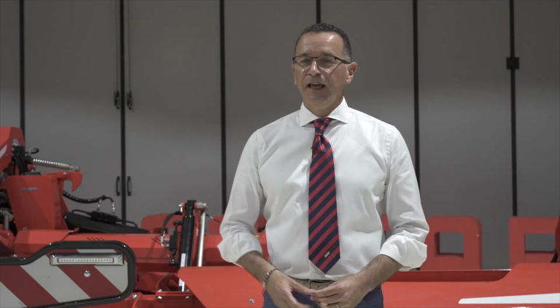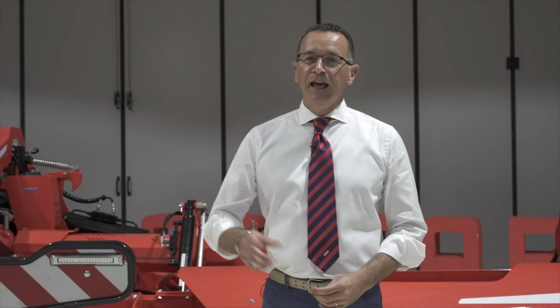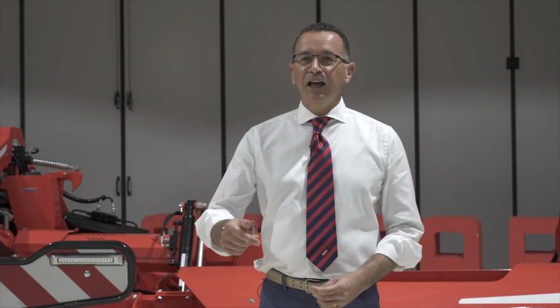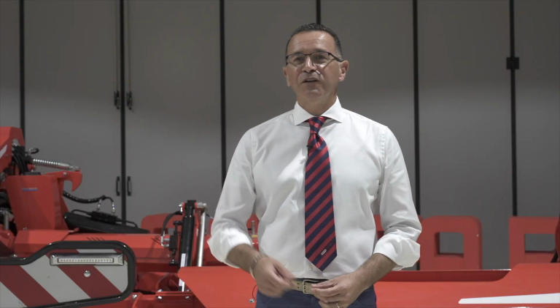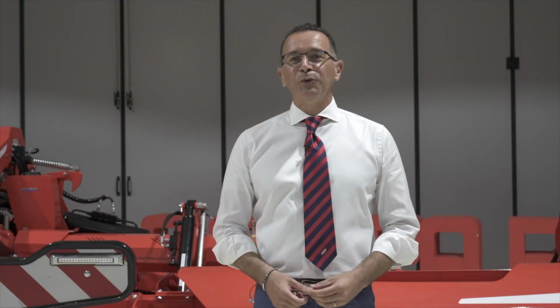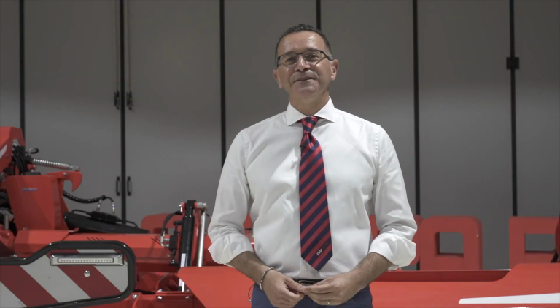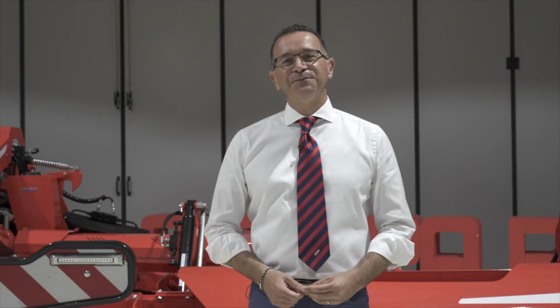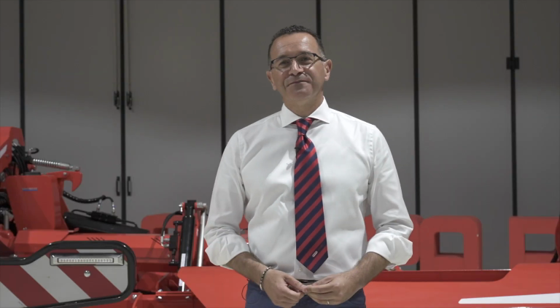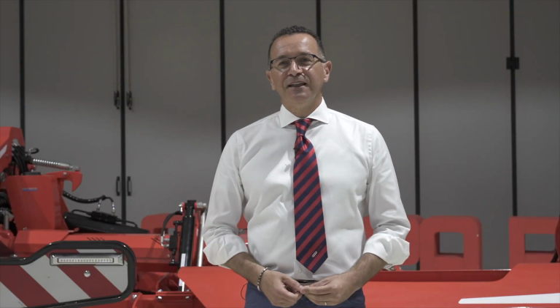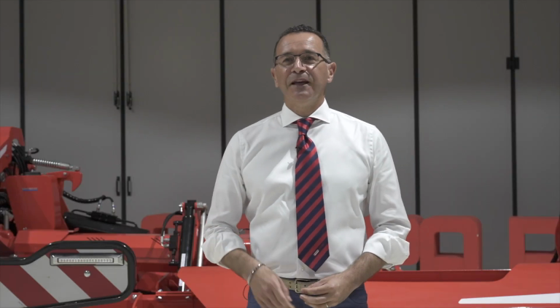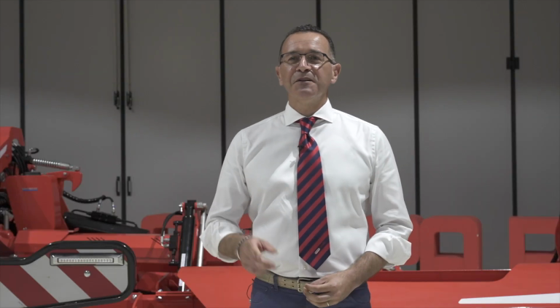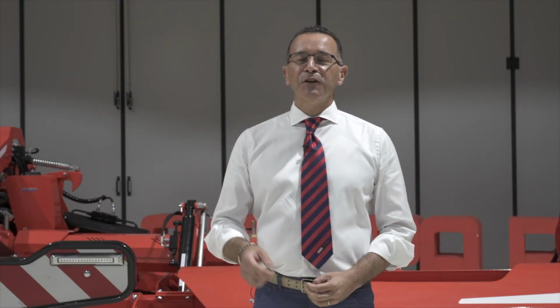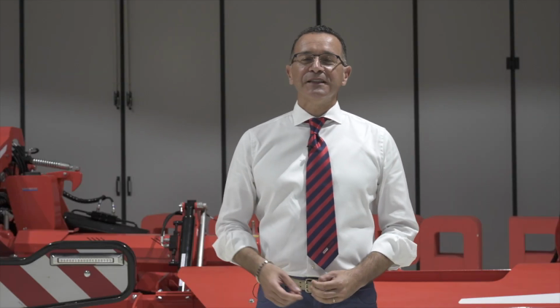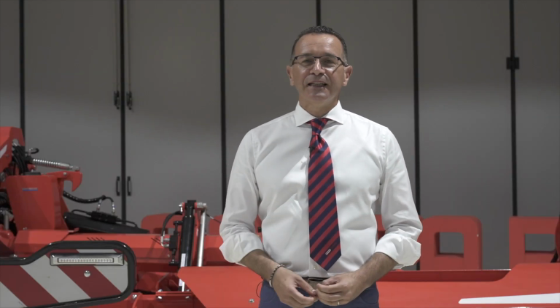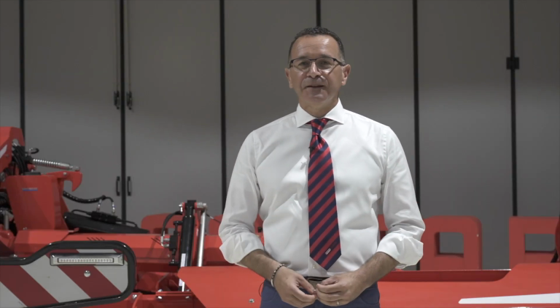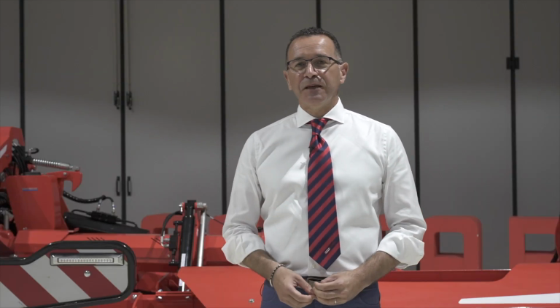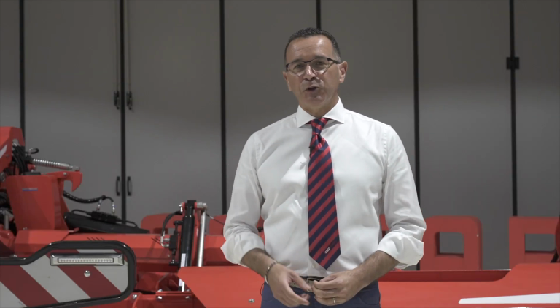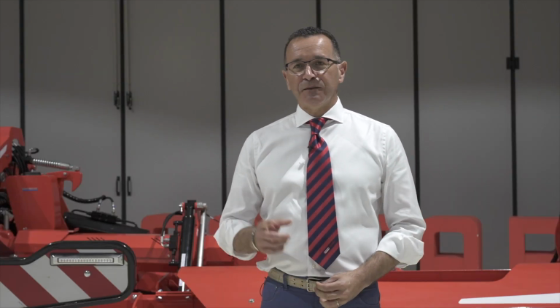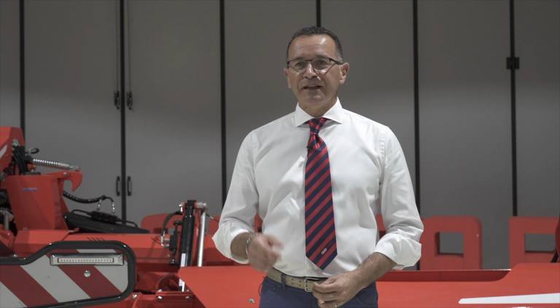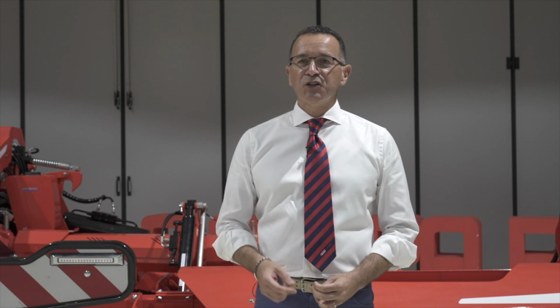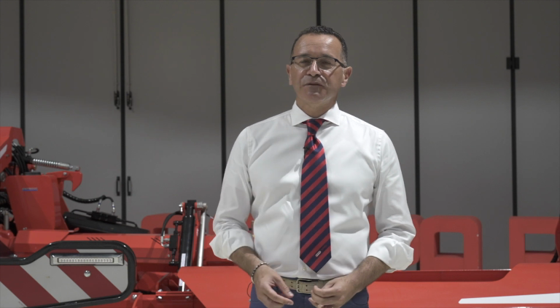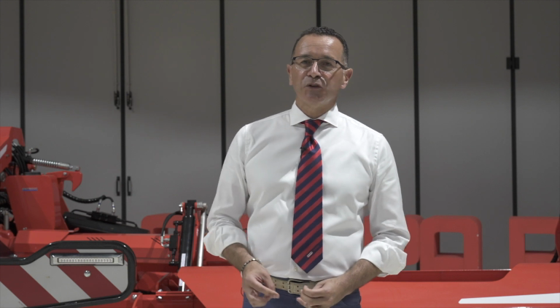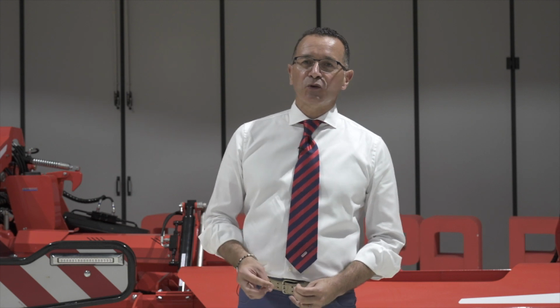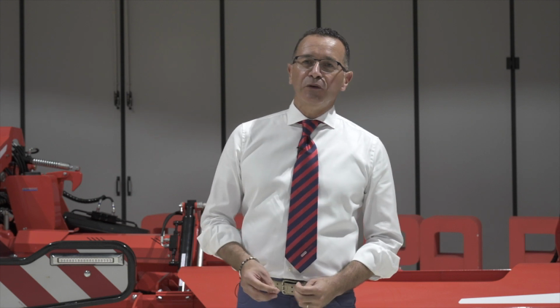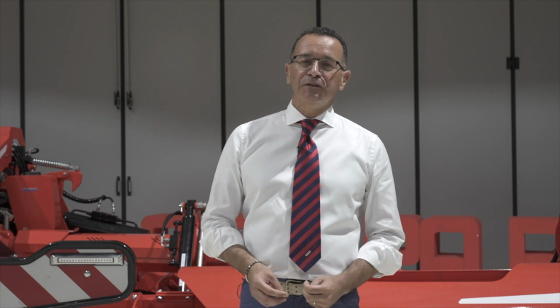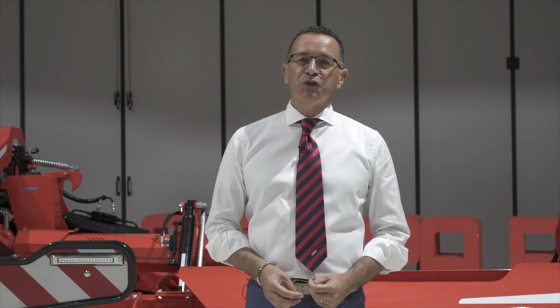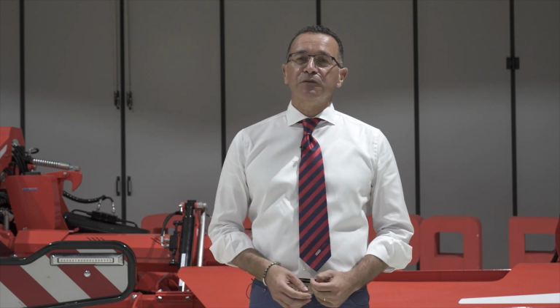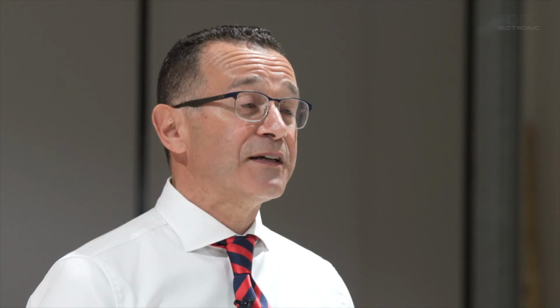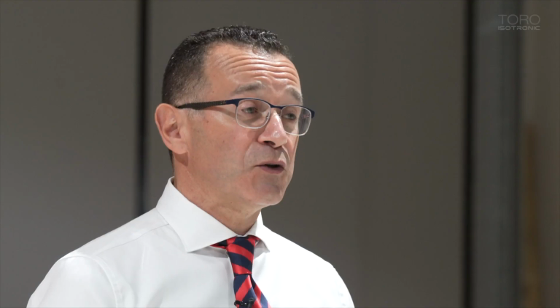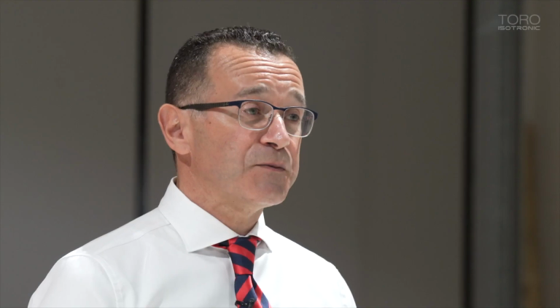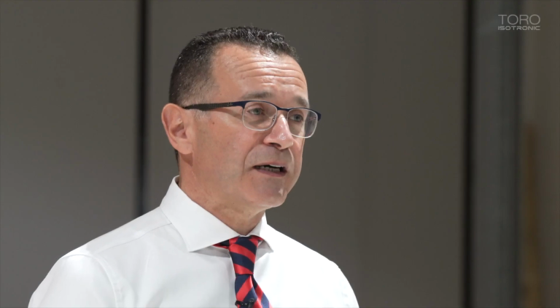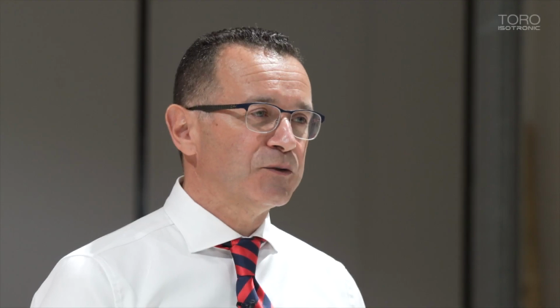Hello everyone, my name is Mario Battaglia. I'm product manager for soil cultivation for Maschio Gaspardo.